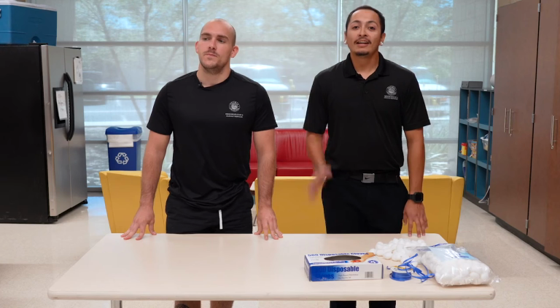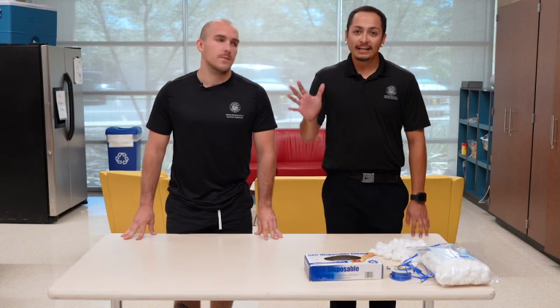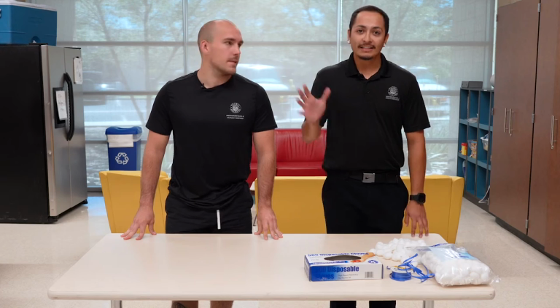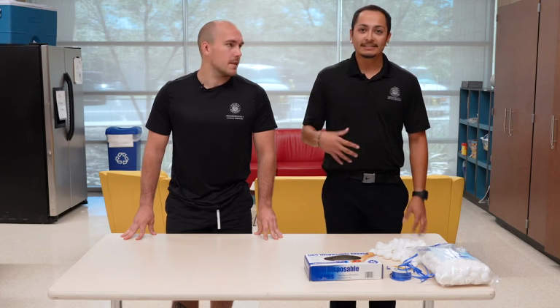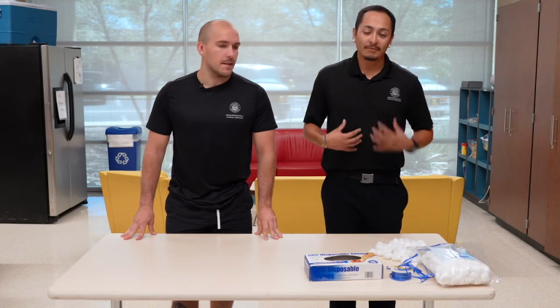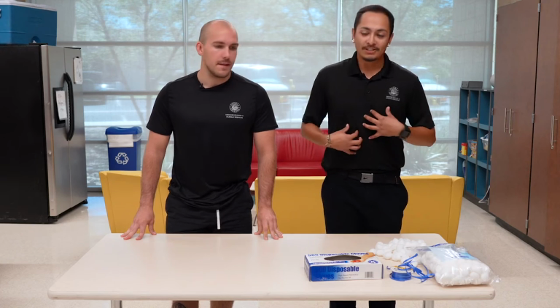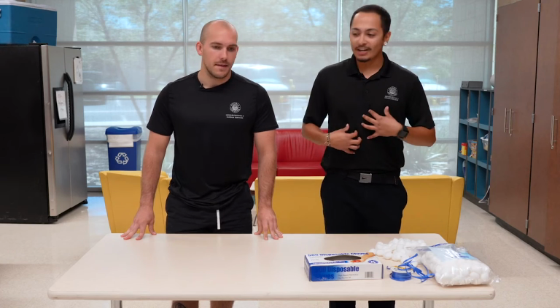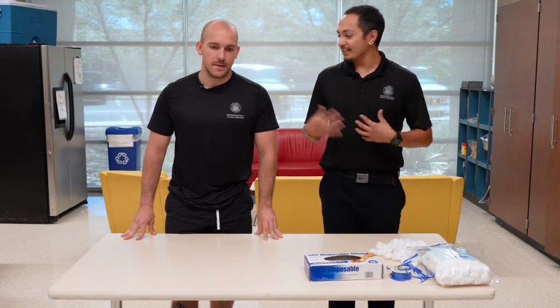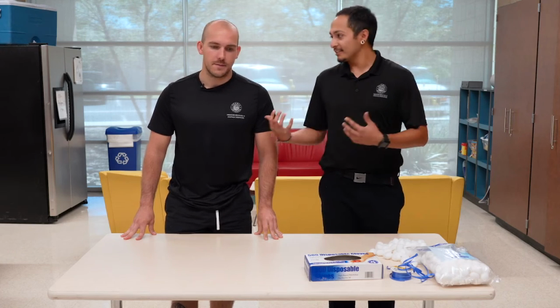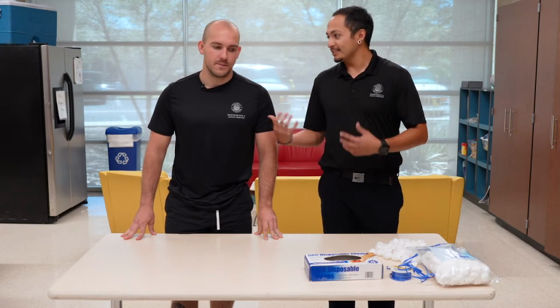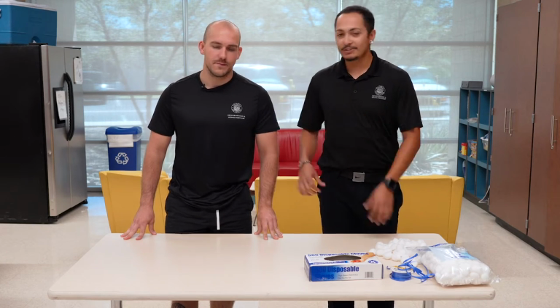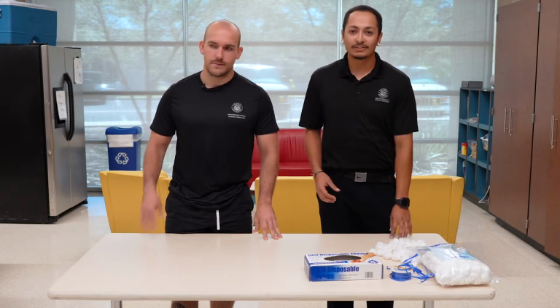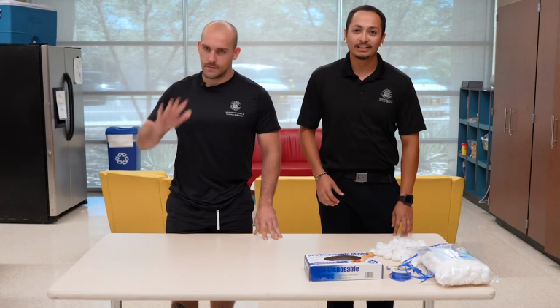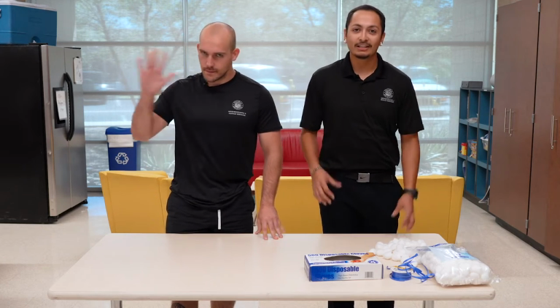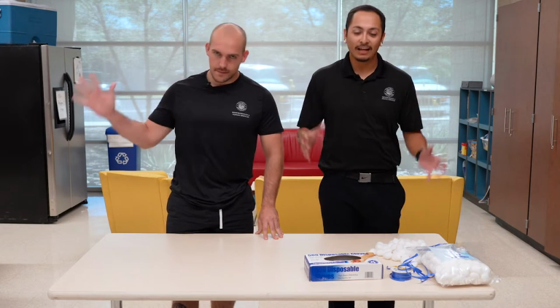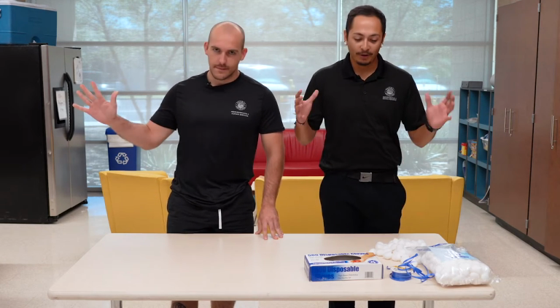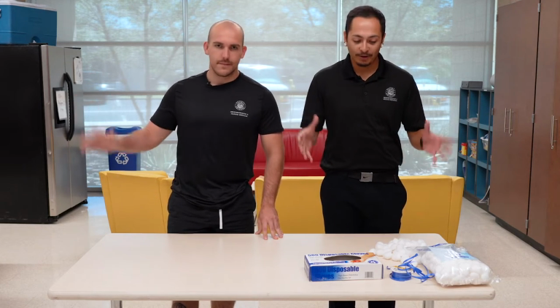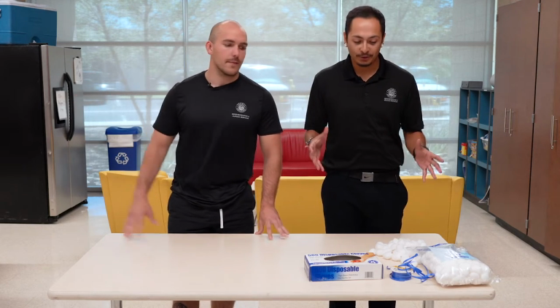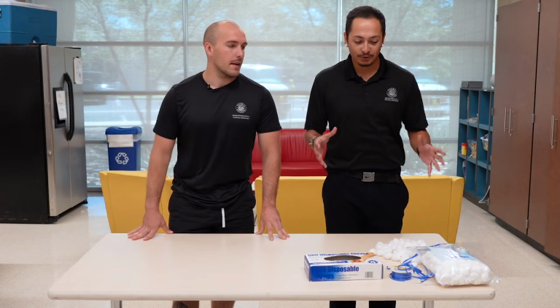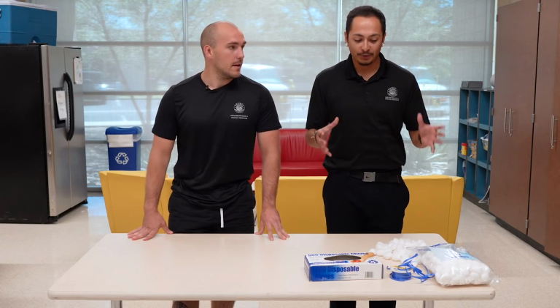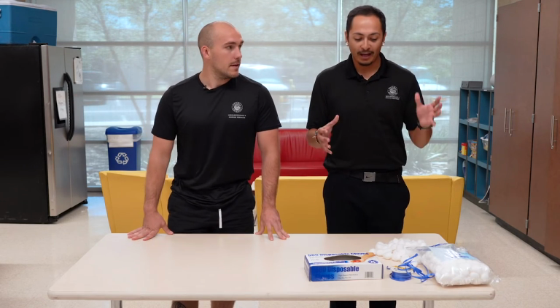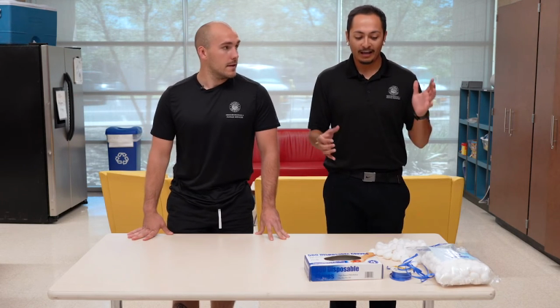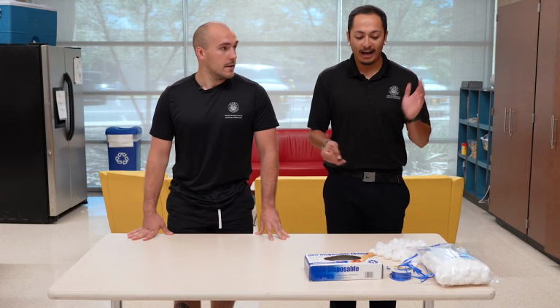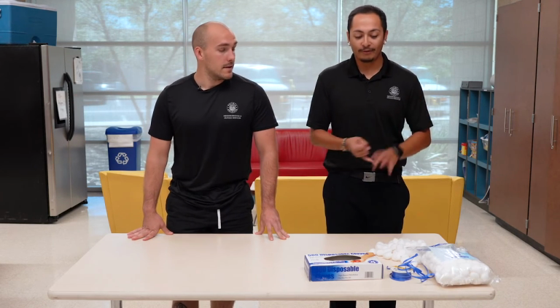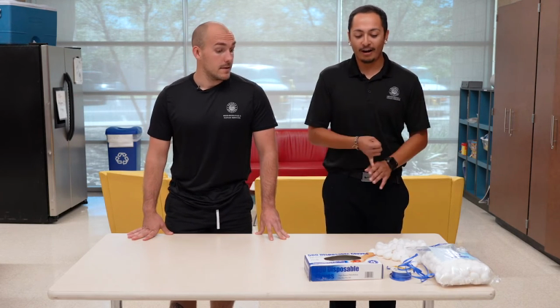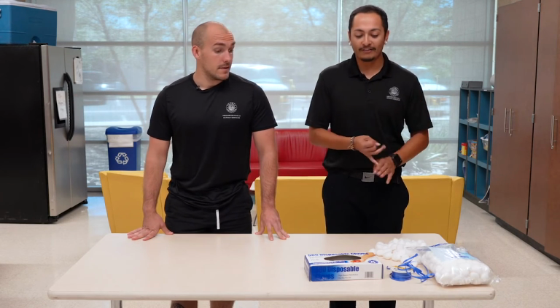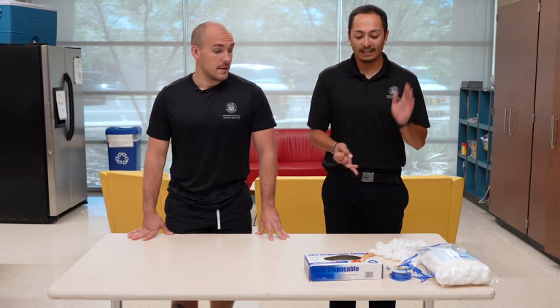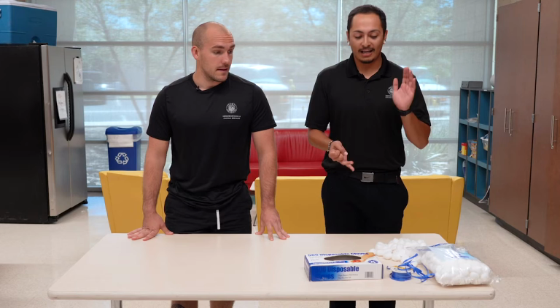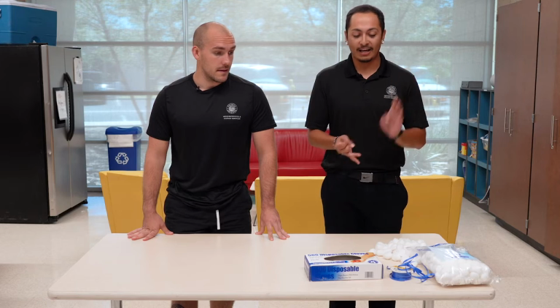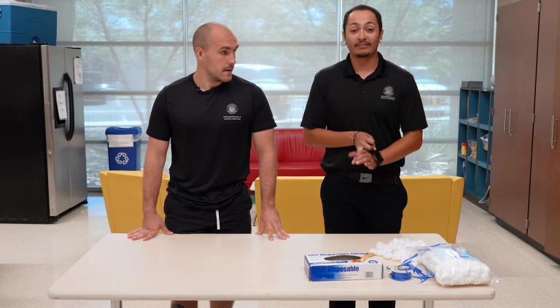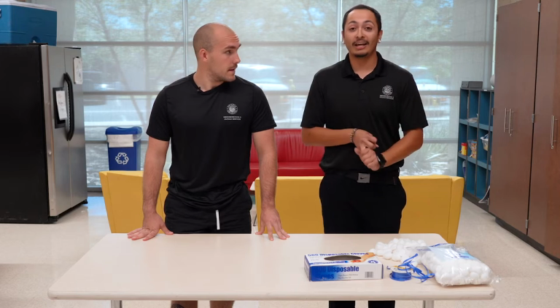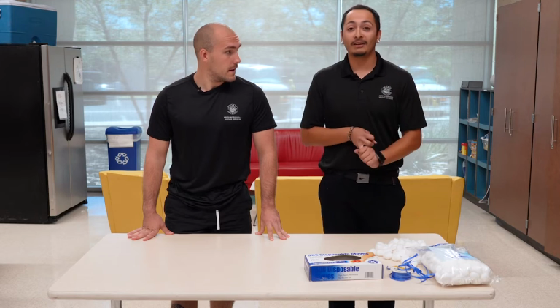Hey guys, I'm Mr. Alec, this is Mr. Dylan, and we're going to do a half craft slash half game.